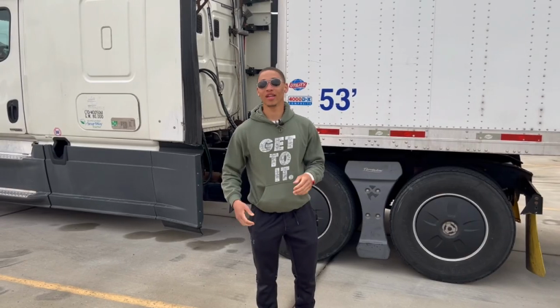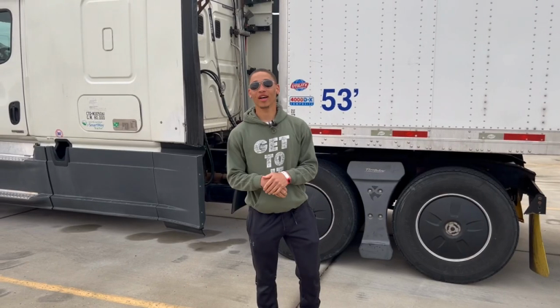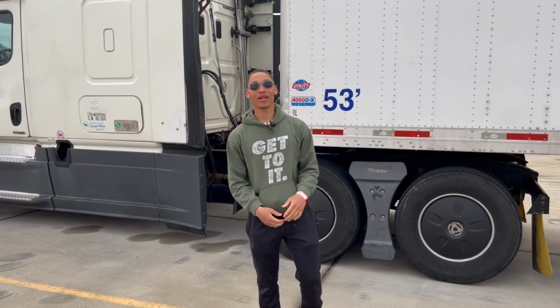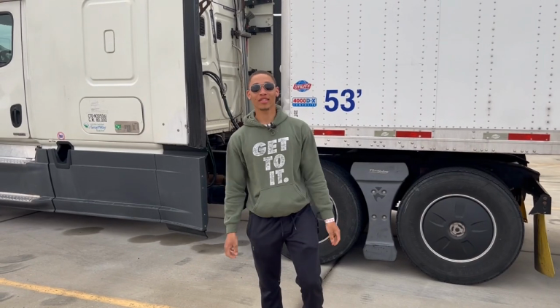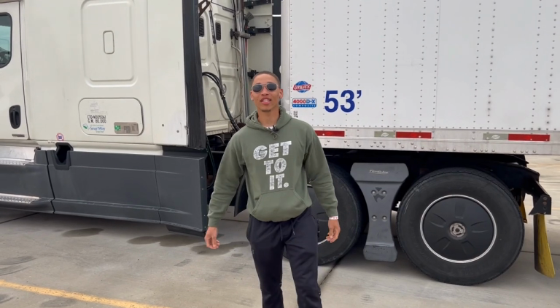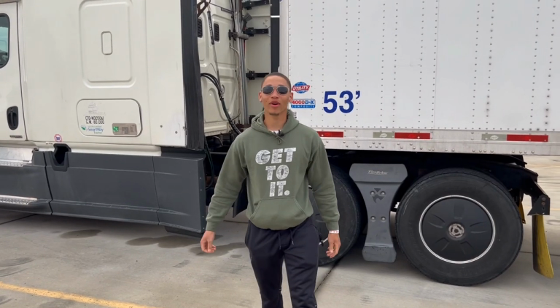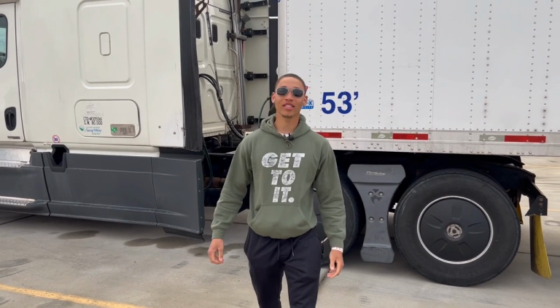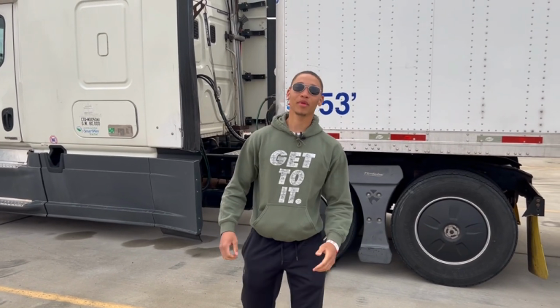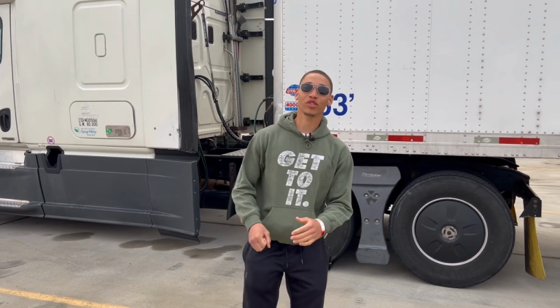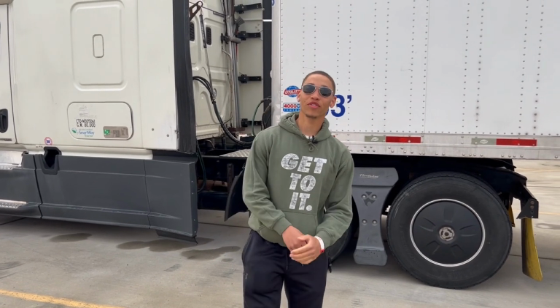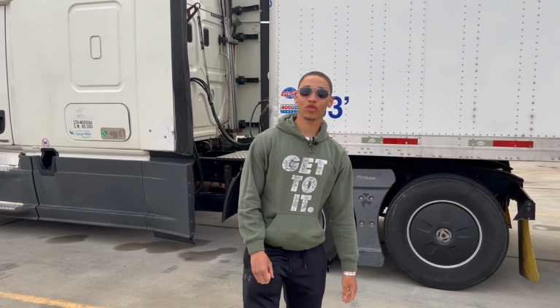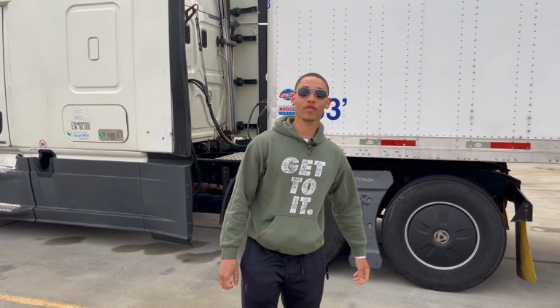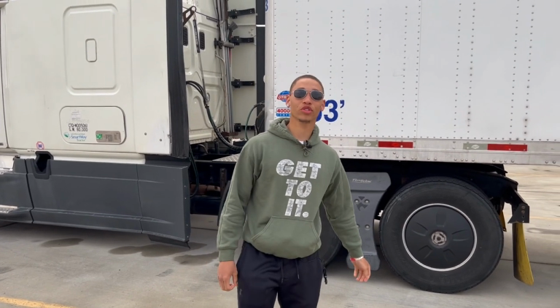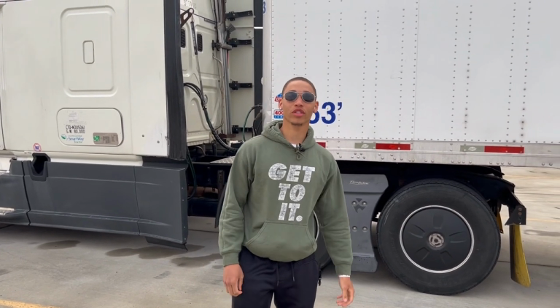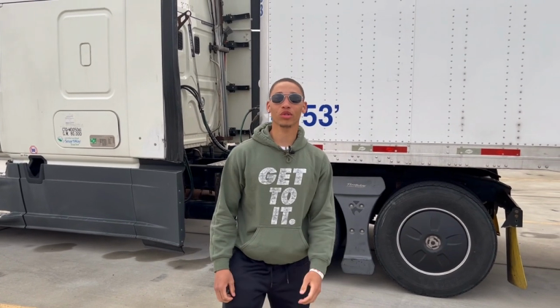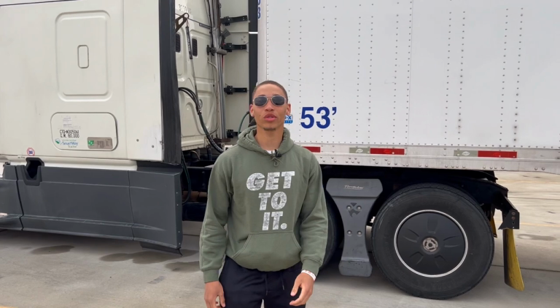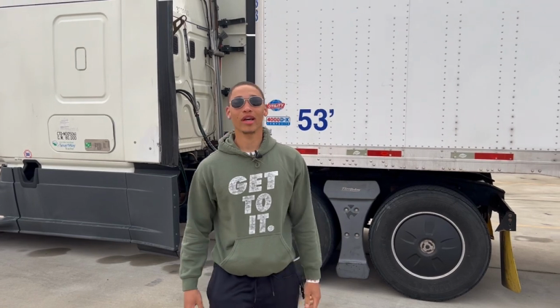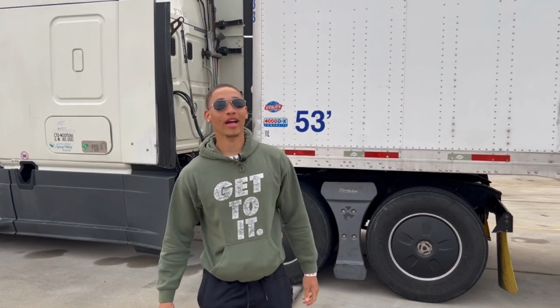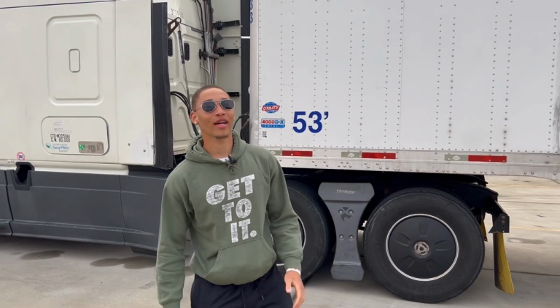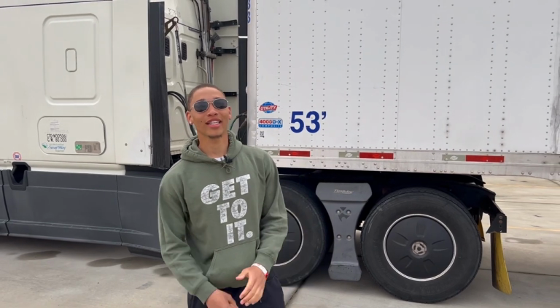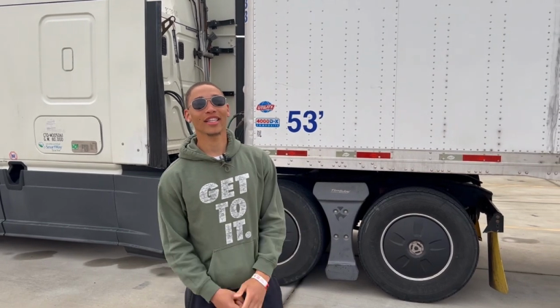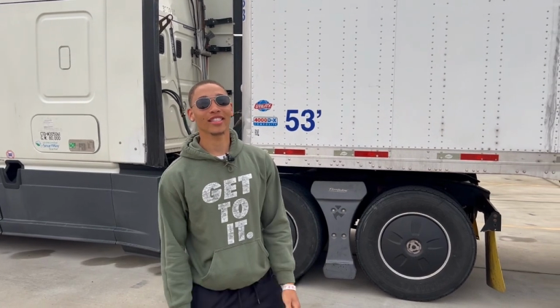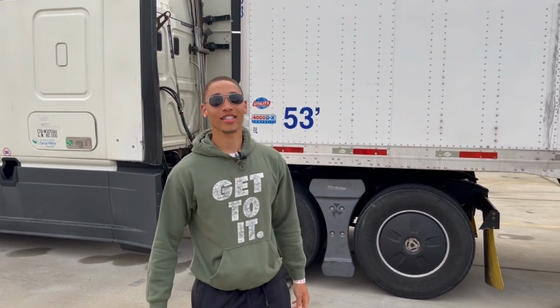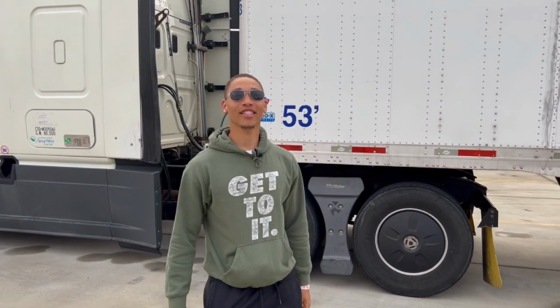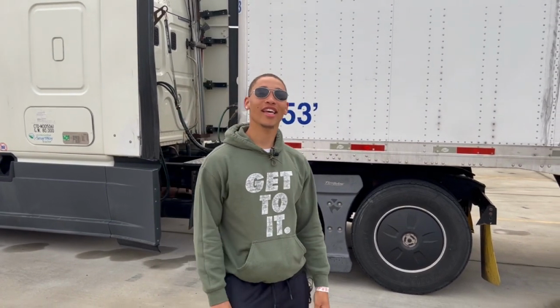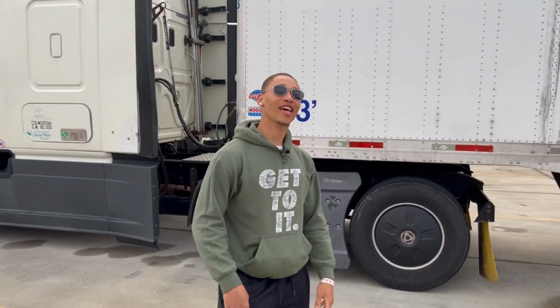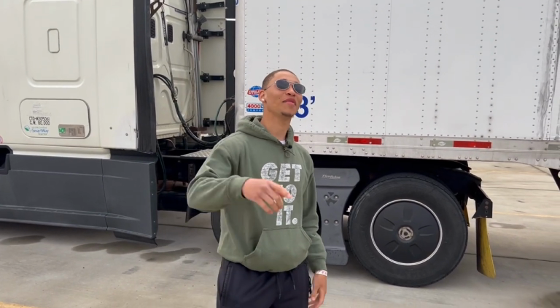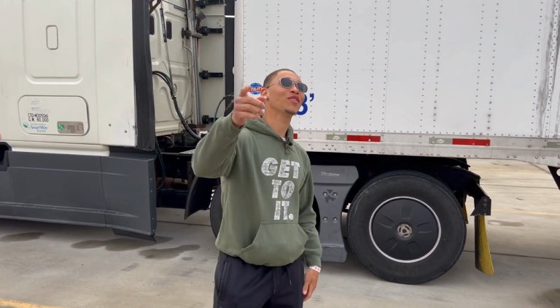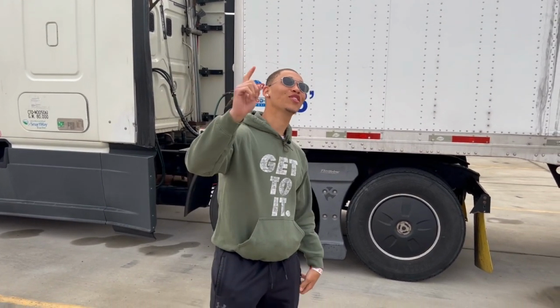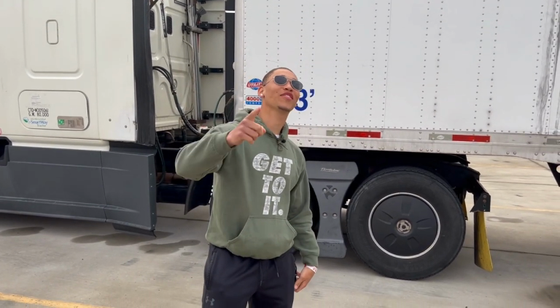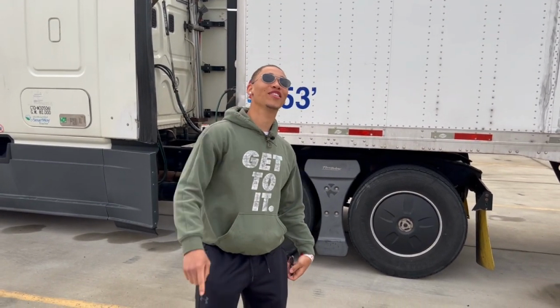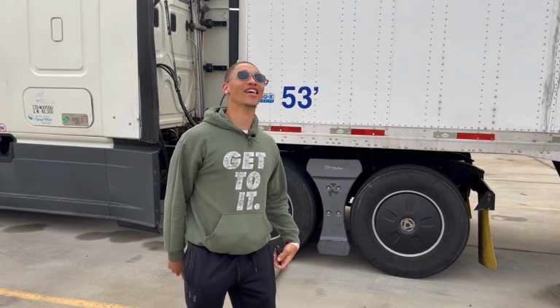Hi, my name is Dylan Rice, and I'm an instructor for Three Roots Trucking School. I got my Class A license, and today I'll be doing a trailer pre-trip inspection for you guys.